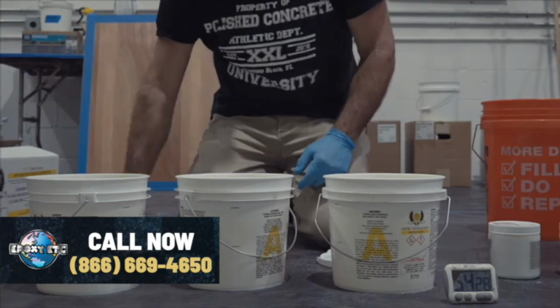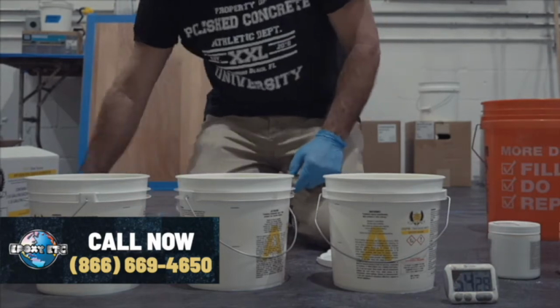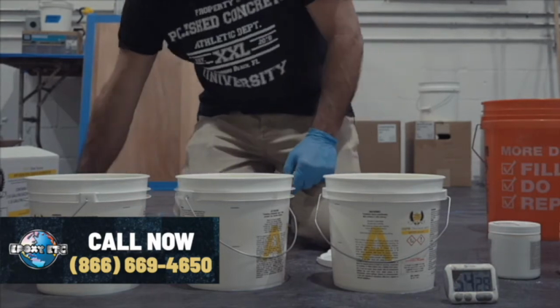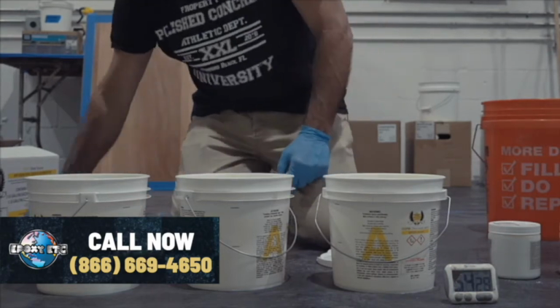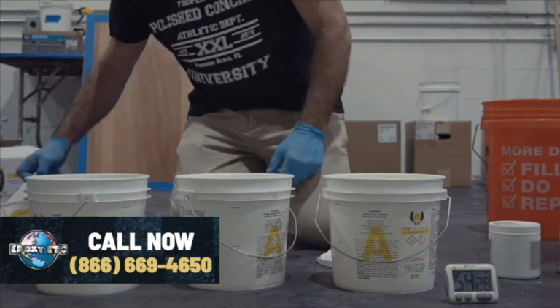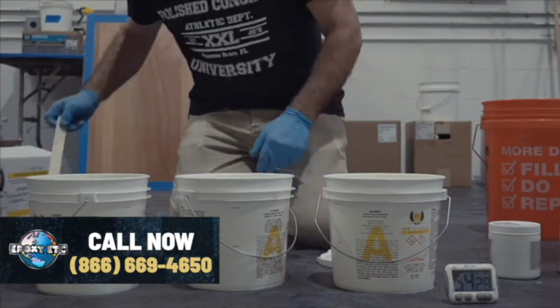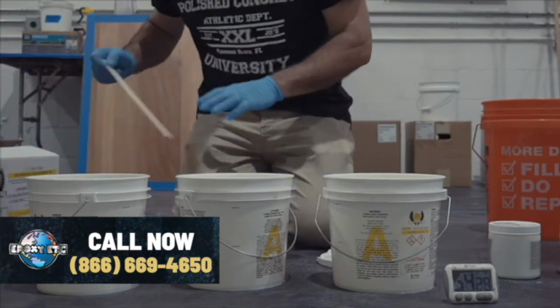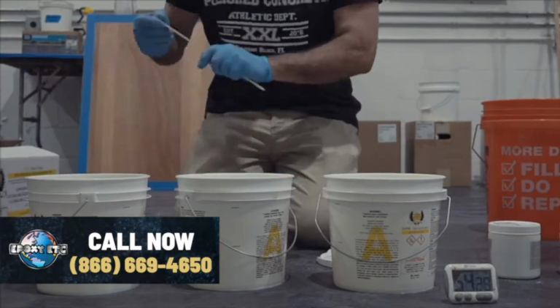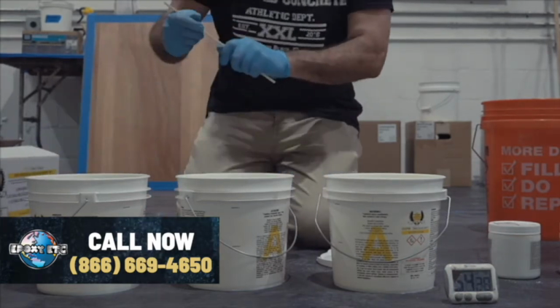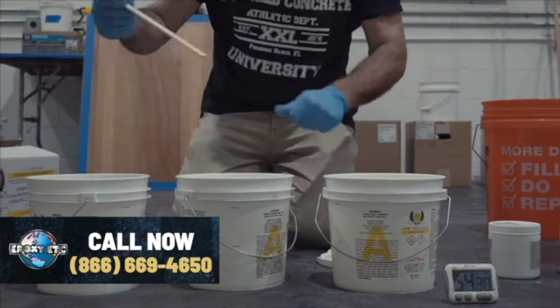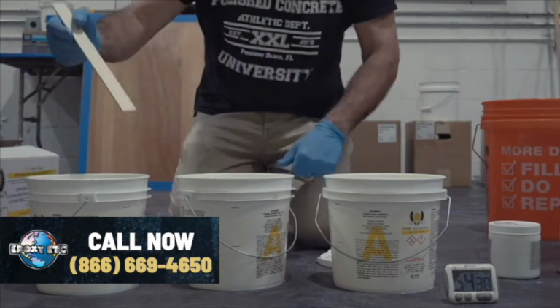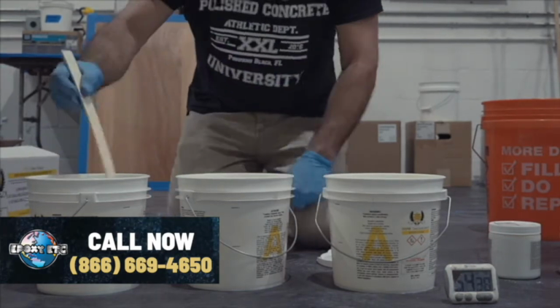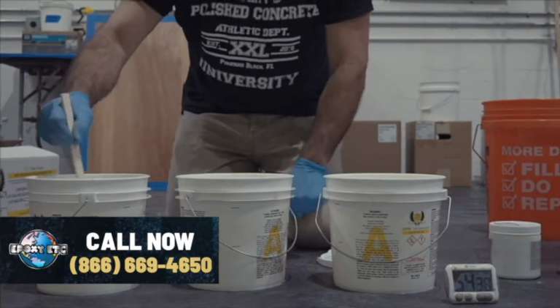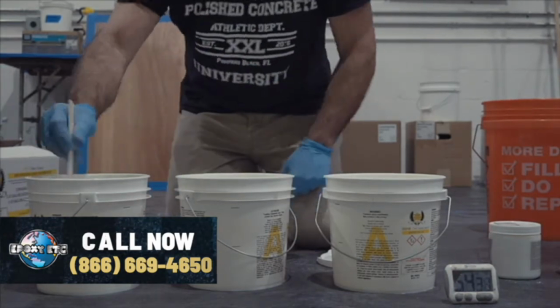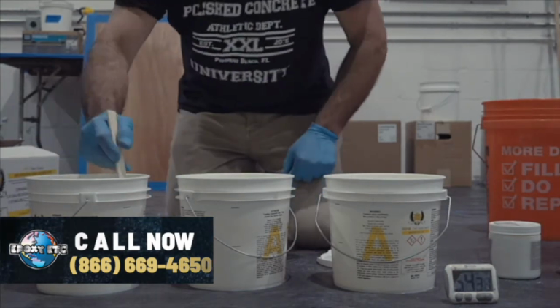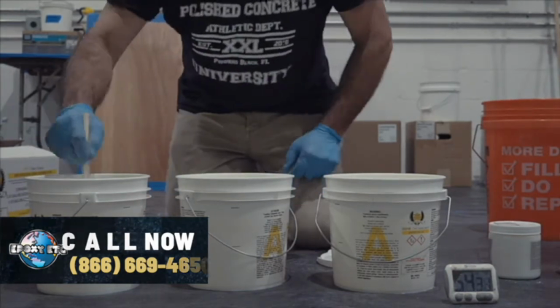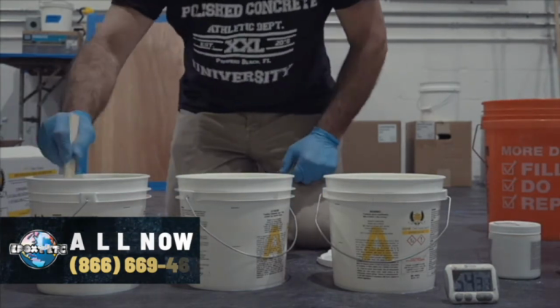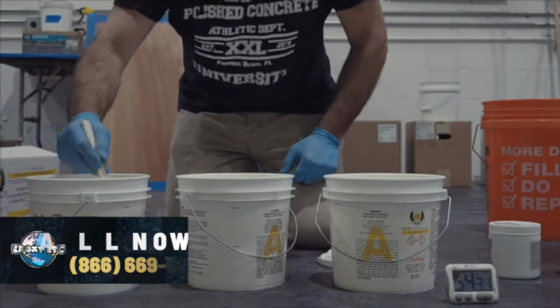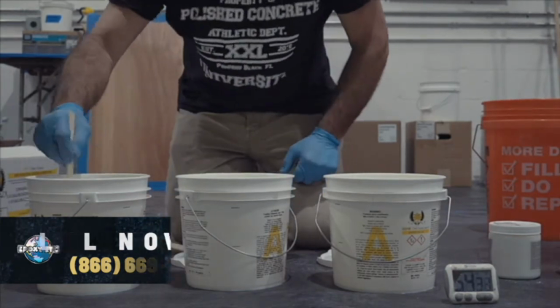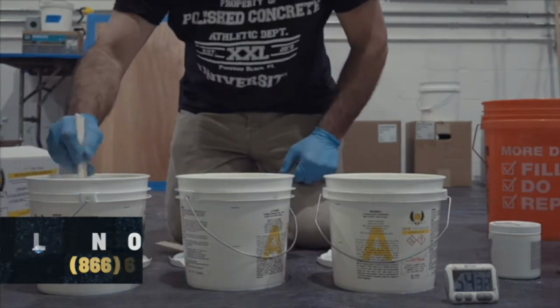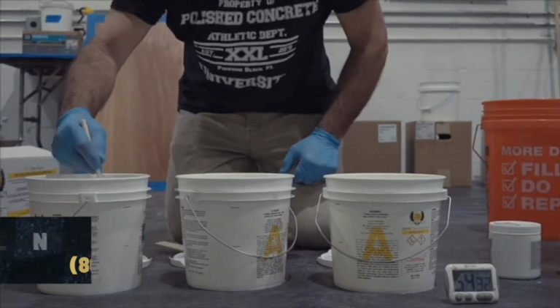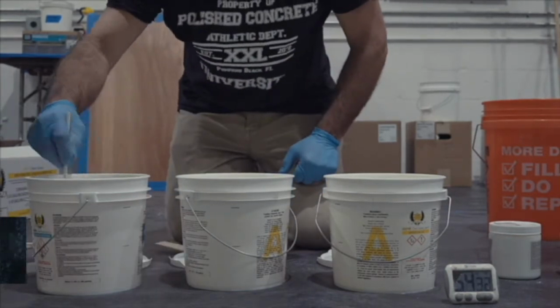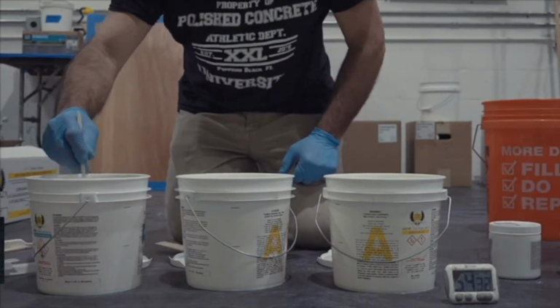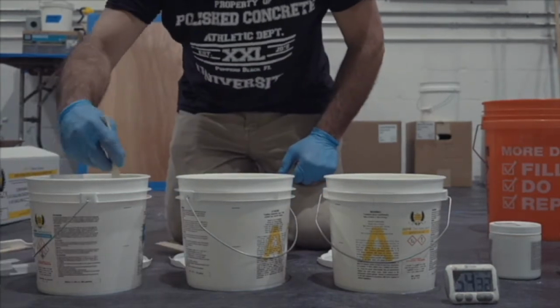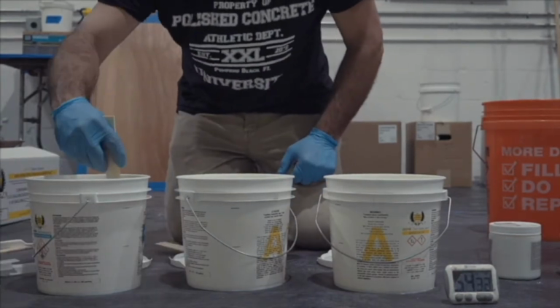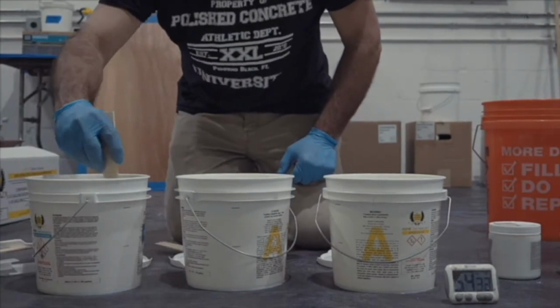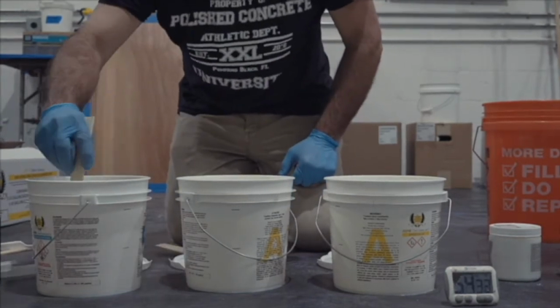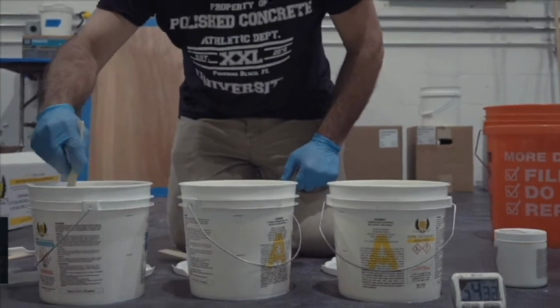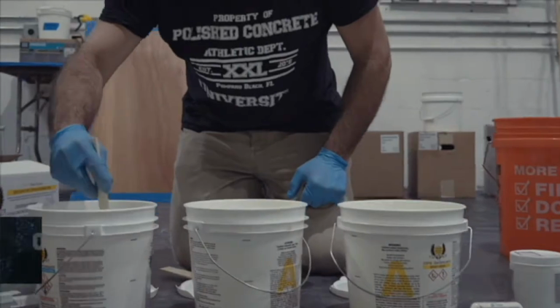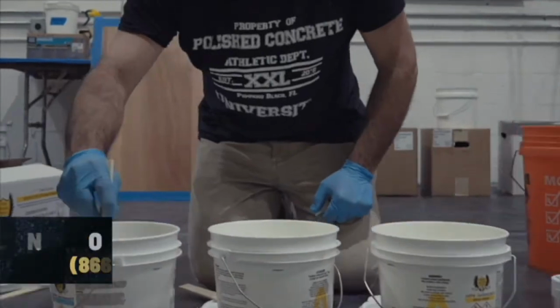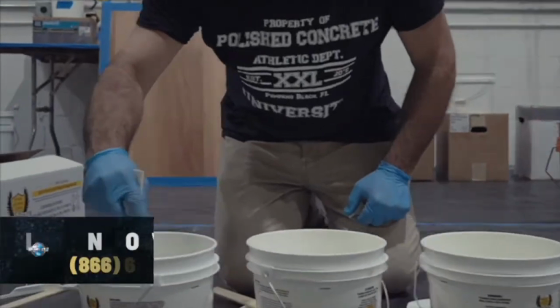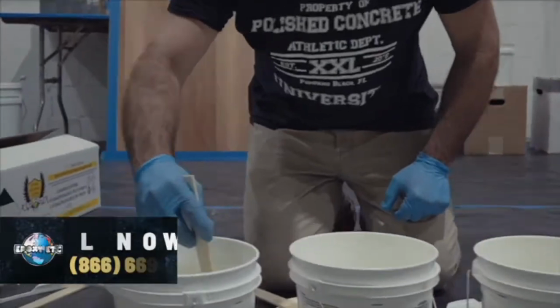As always, a fresh clean stick for B. Get that mixed.